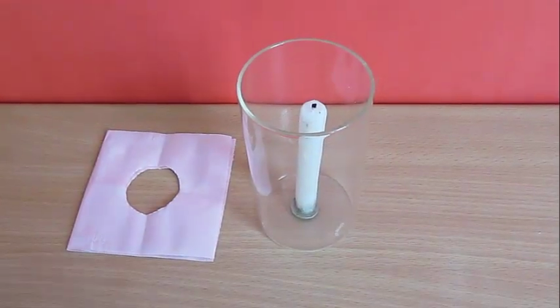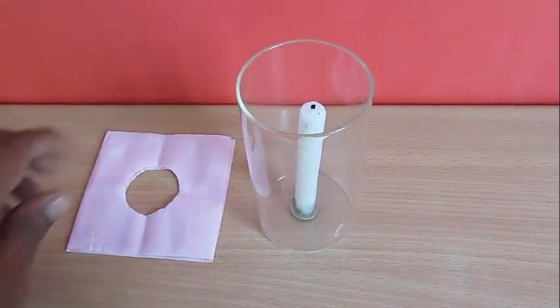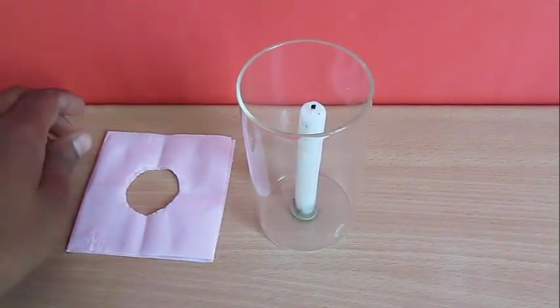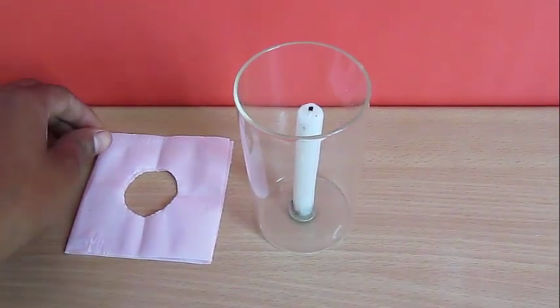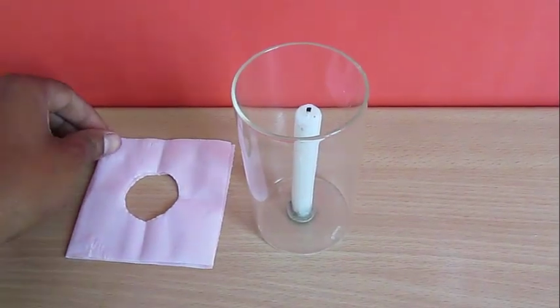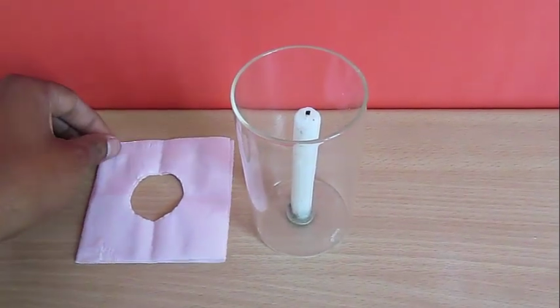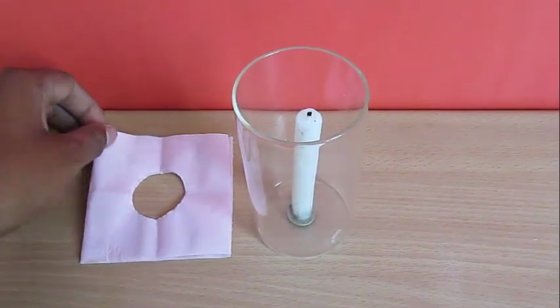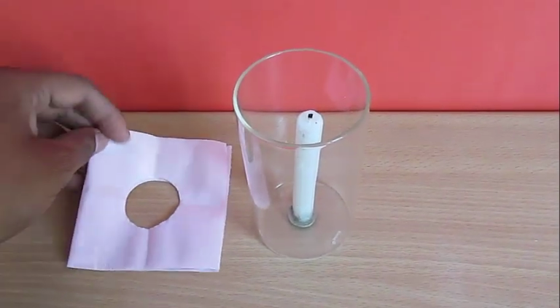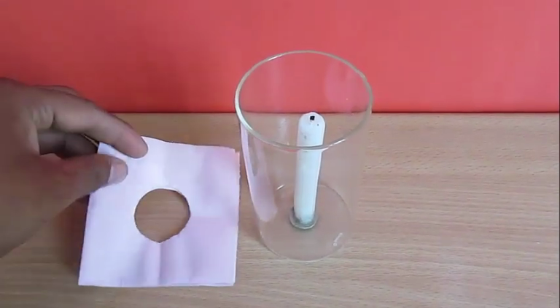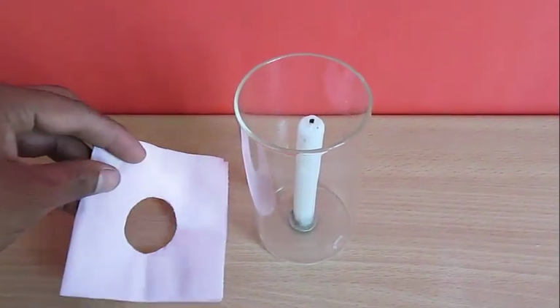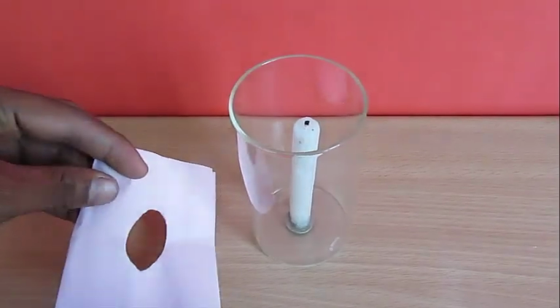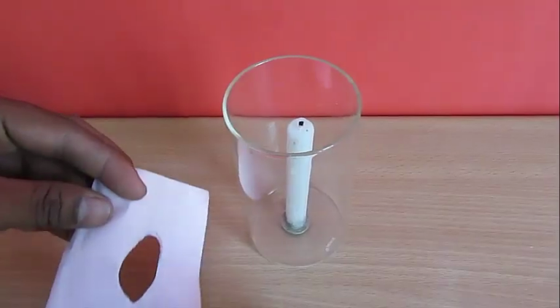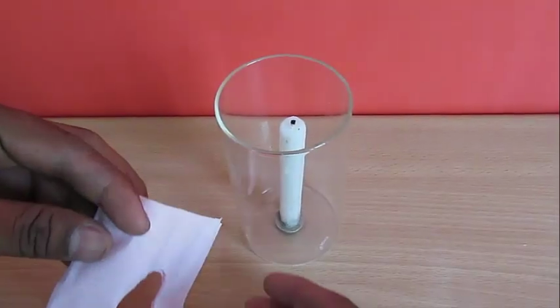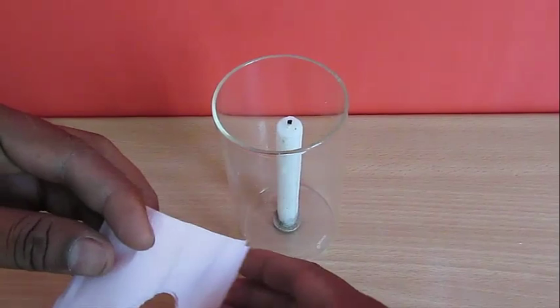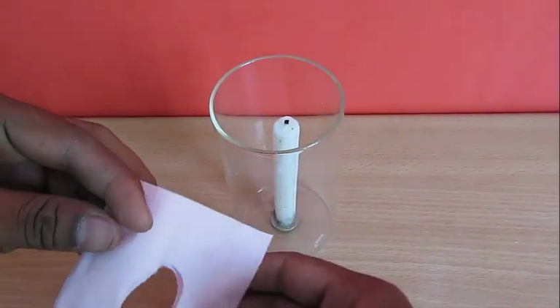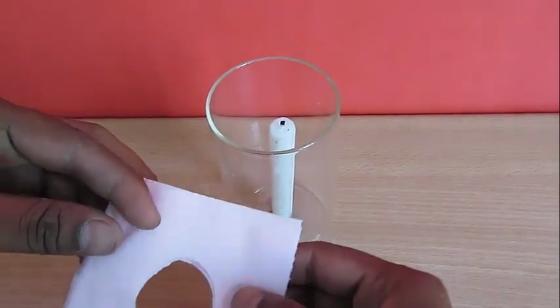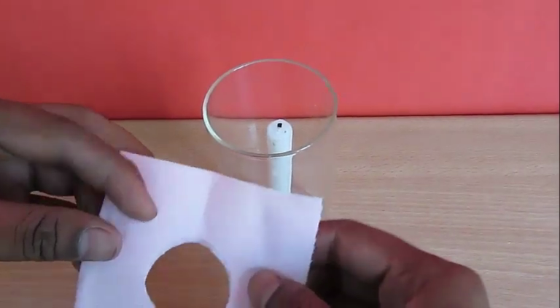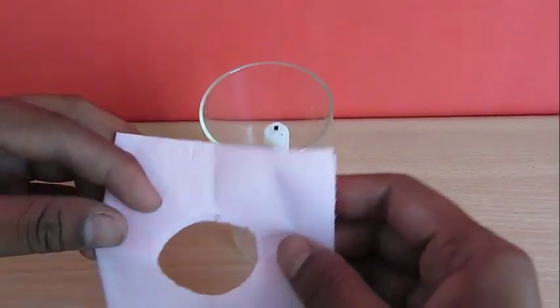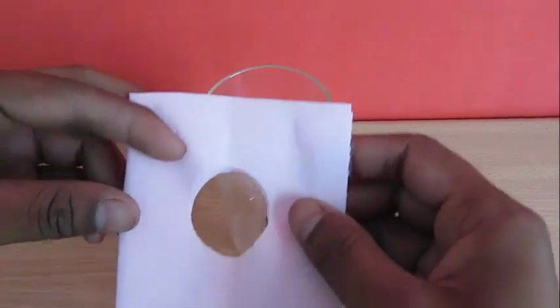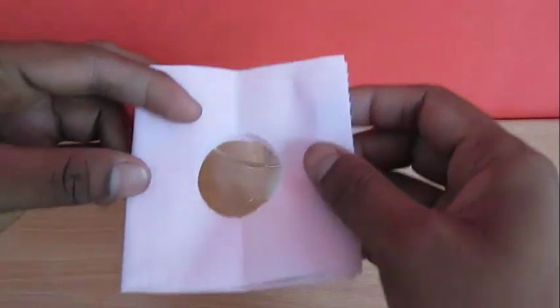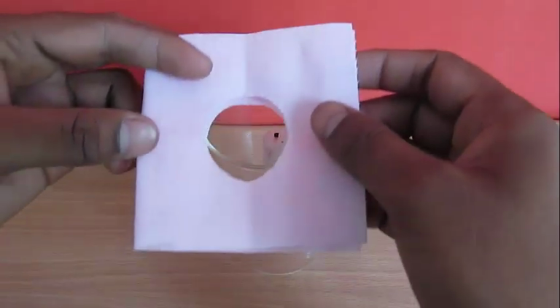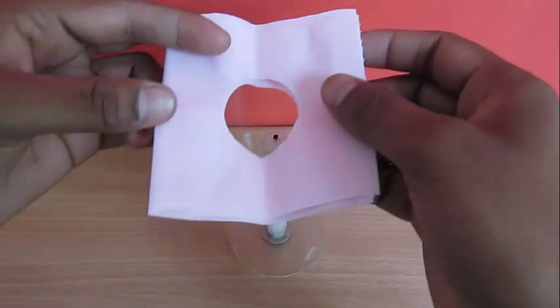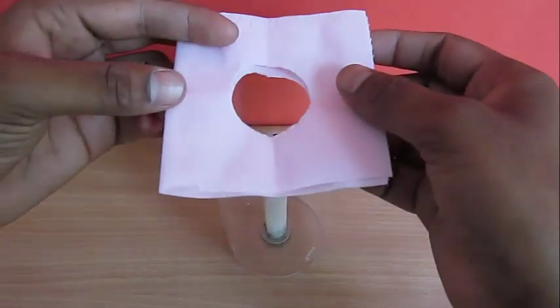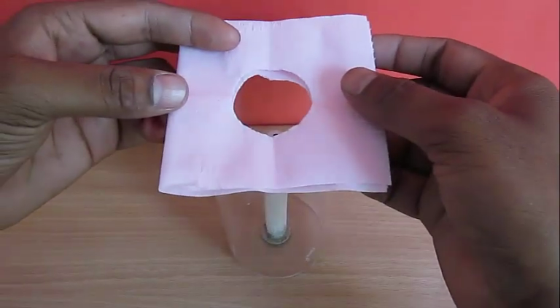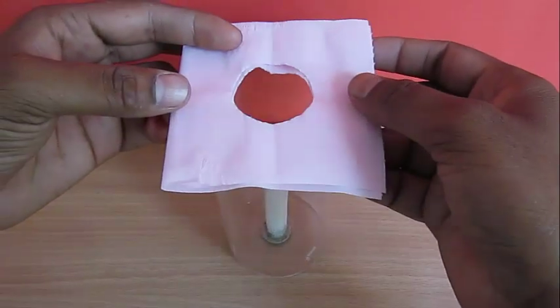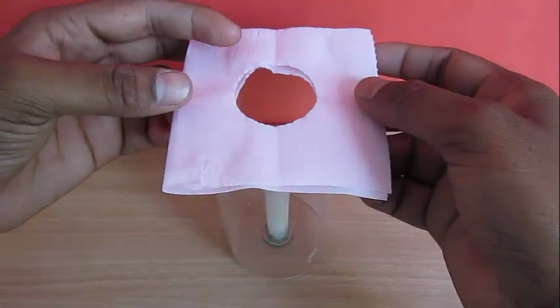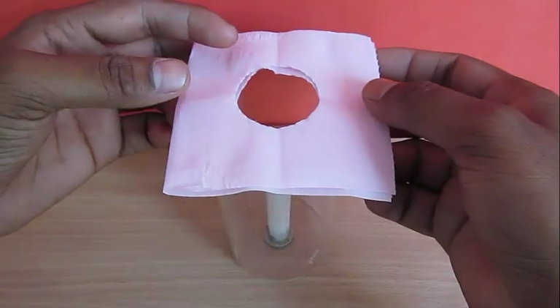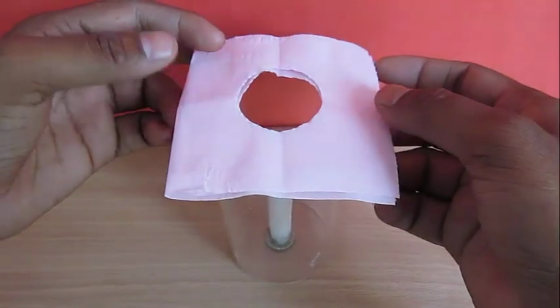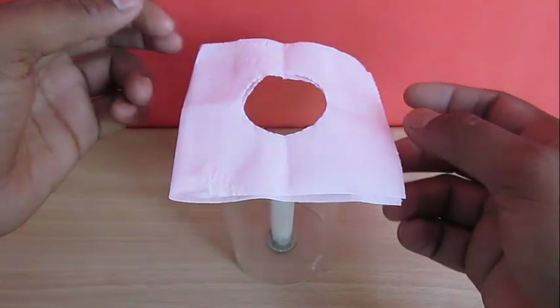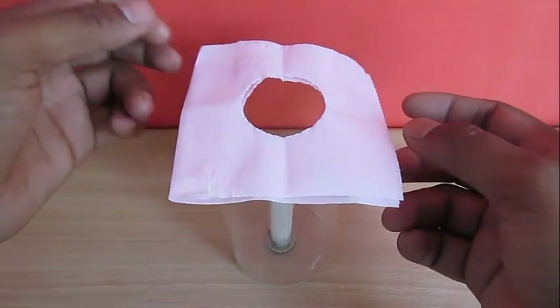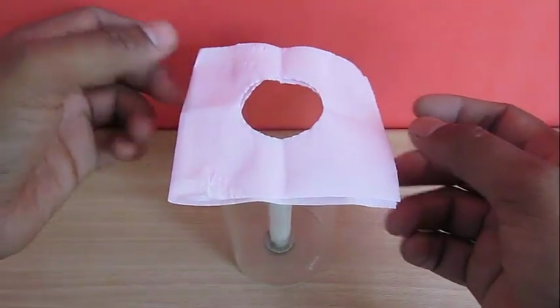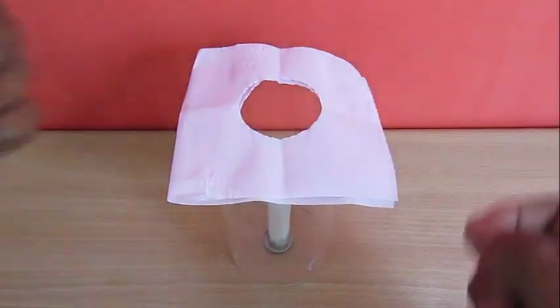Dip the other glass in water and put it on top. We are dipping it in water so as to make a tight seal.